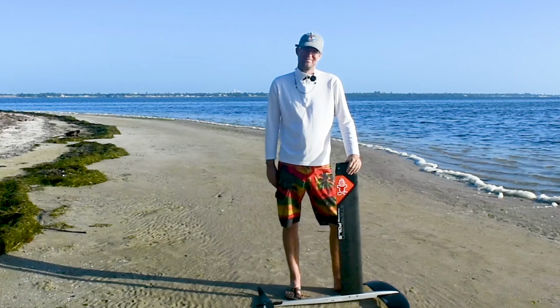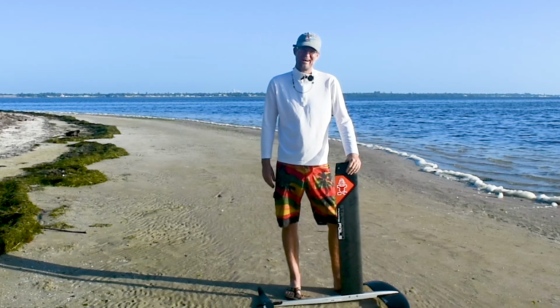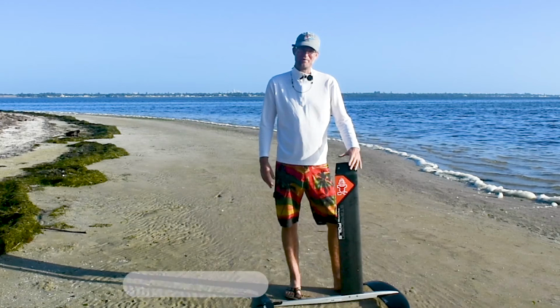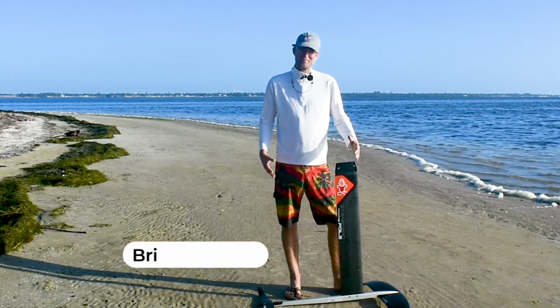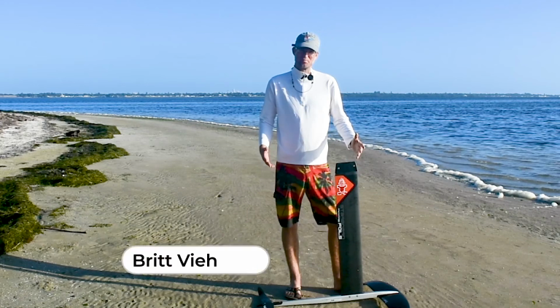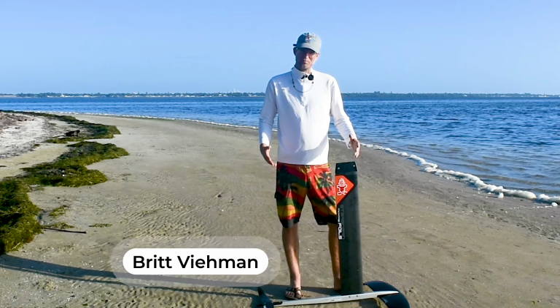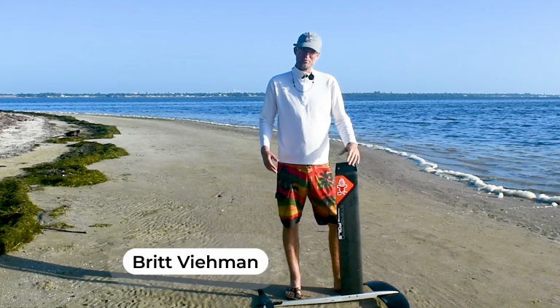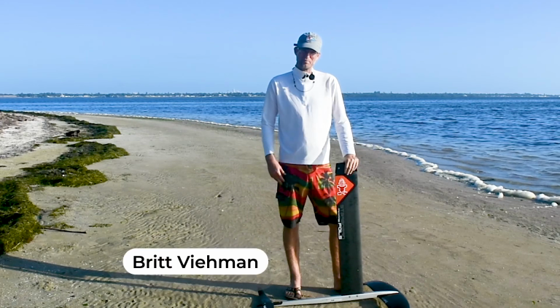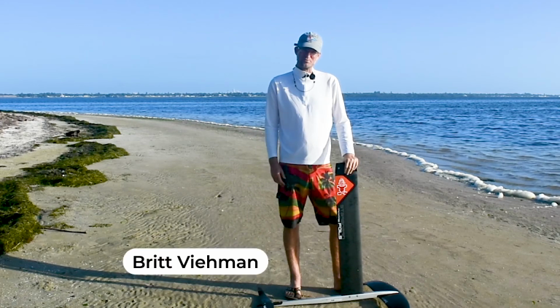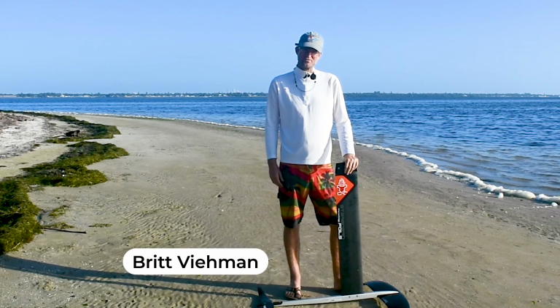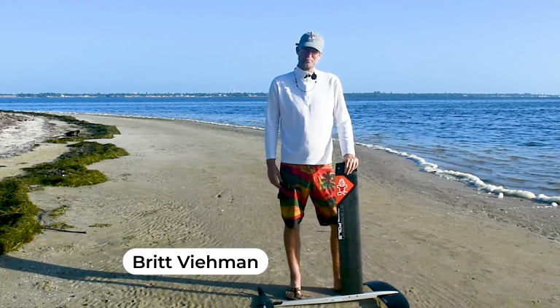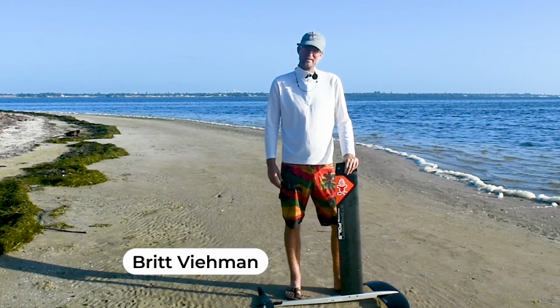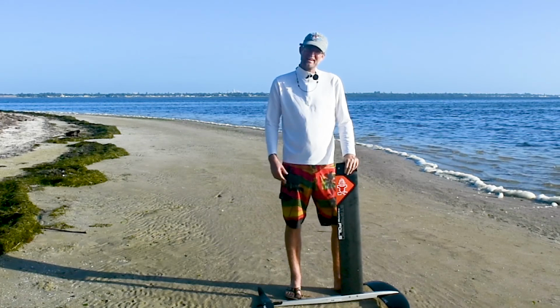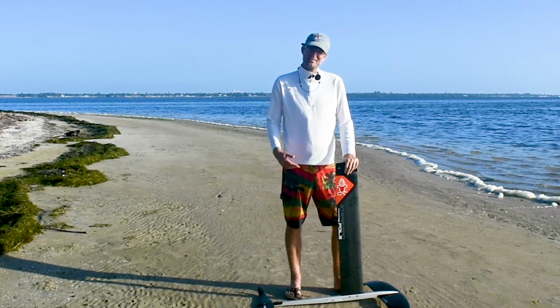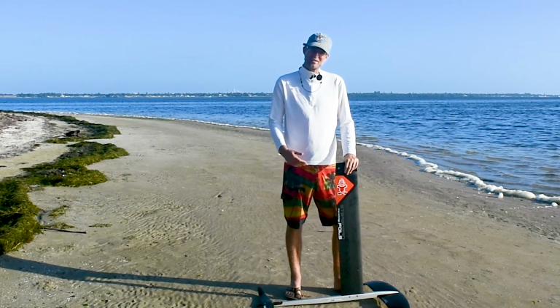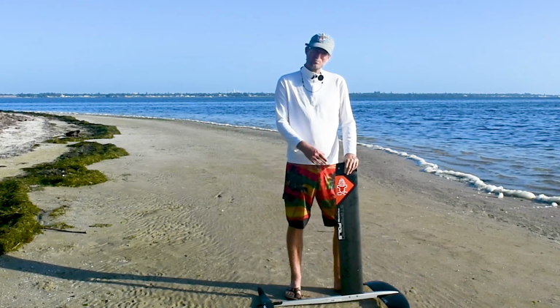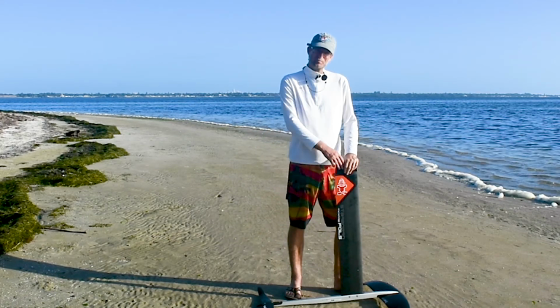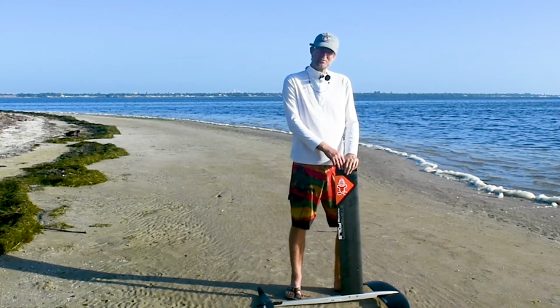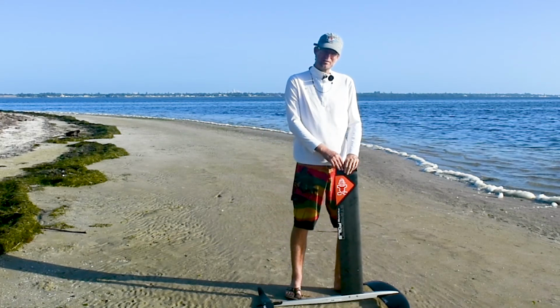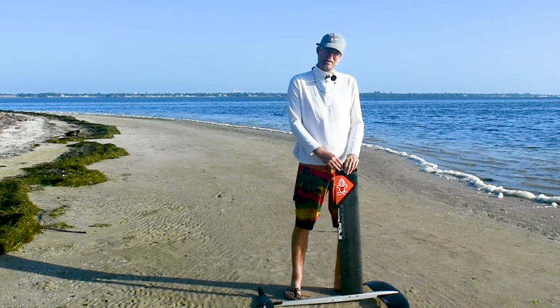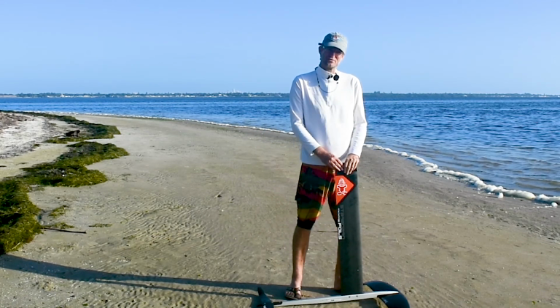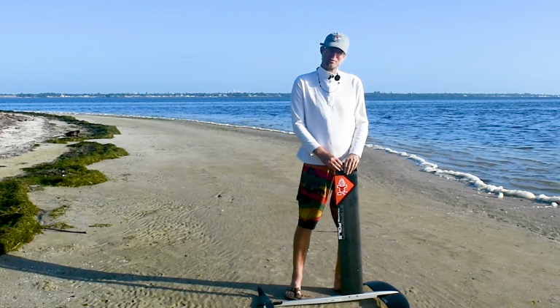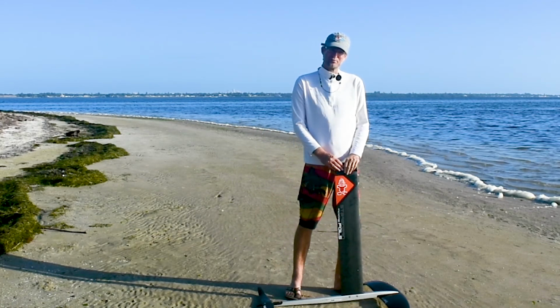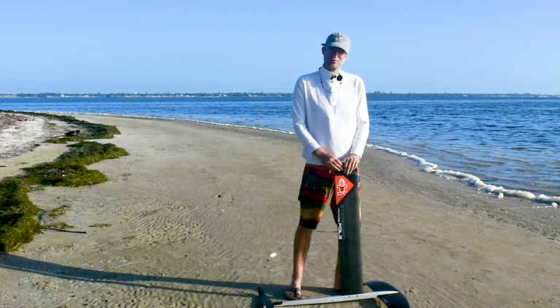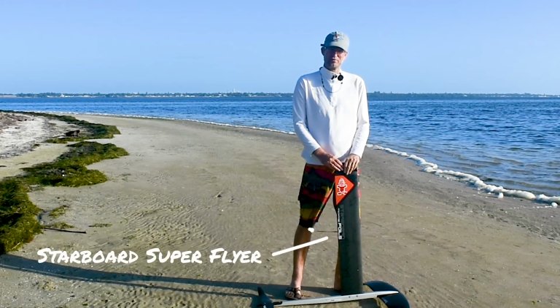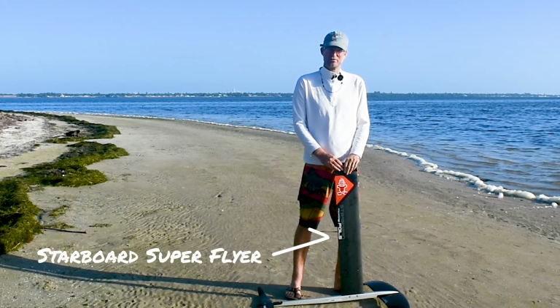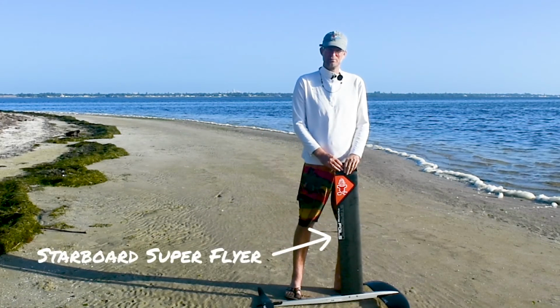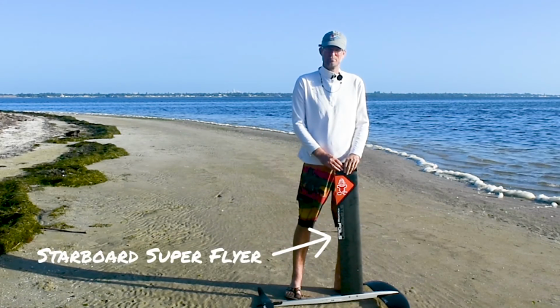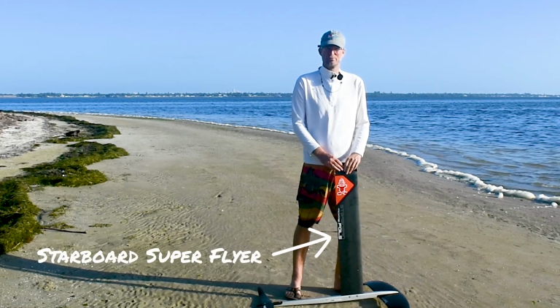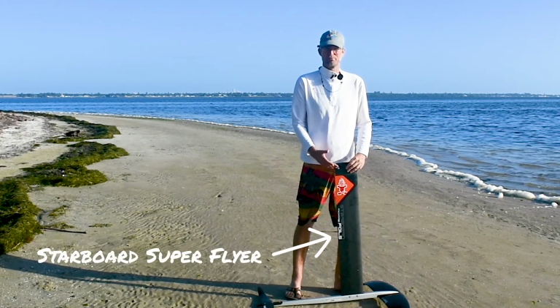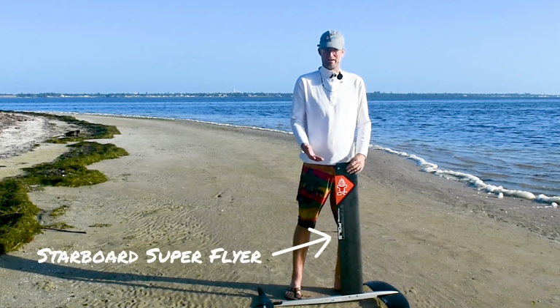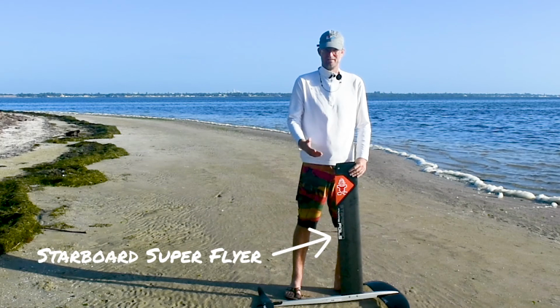Hi, my name is Brett with North Beach Windsurfing. Today I'm going to talk about the Starboard foil, the new Super Flyer.